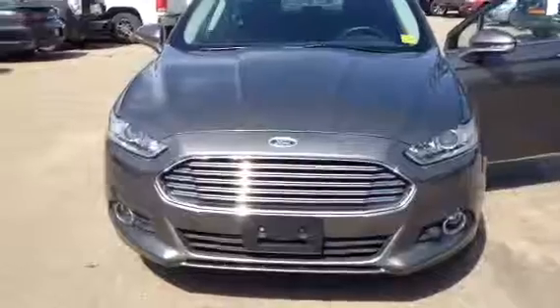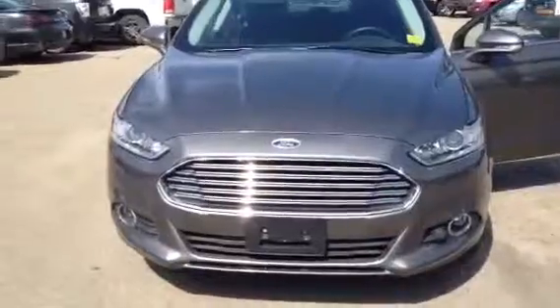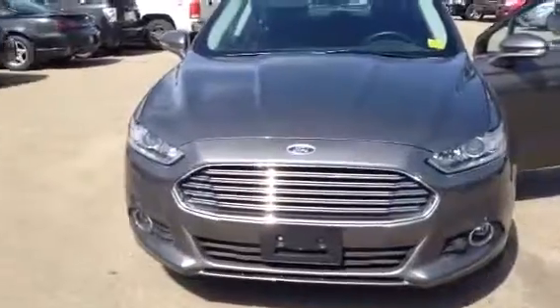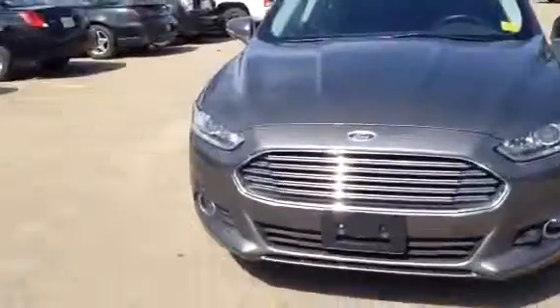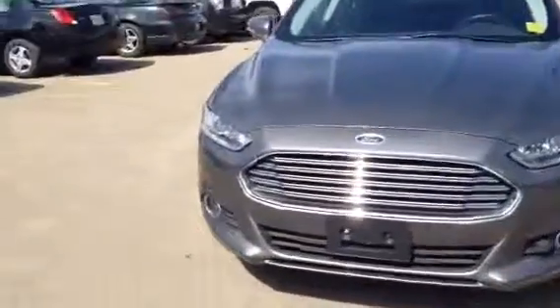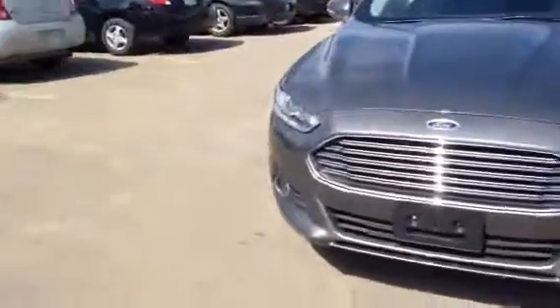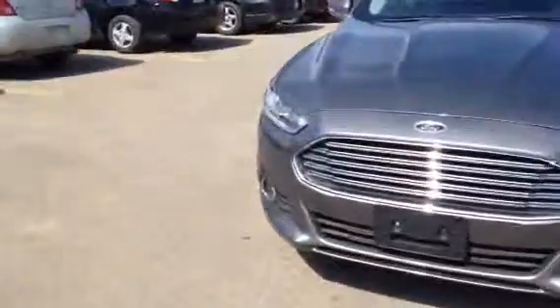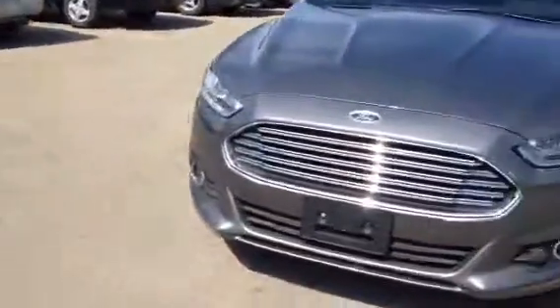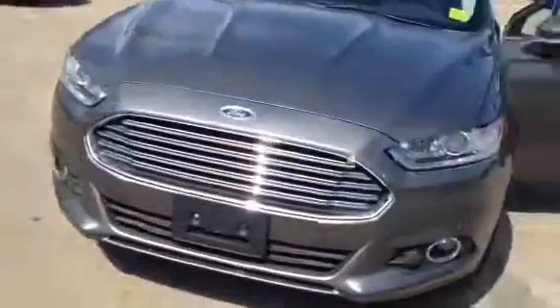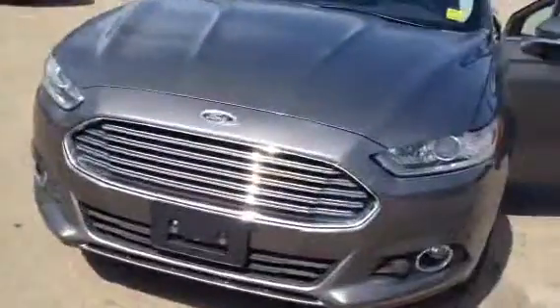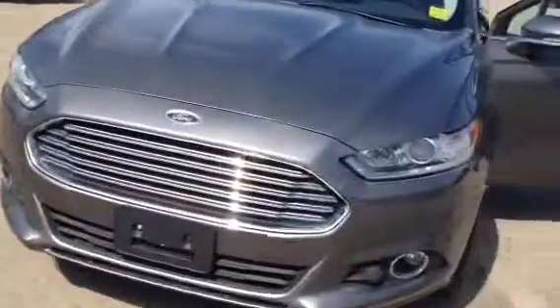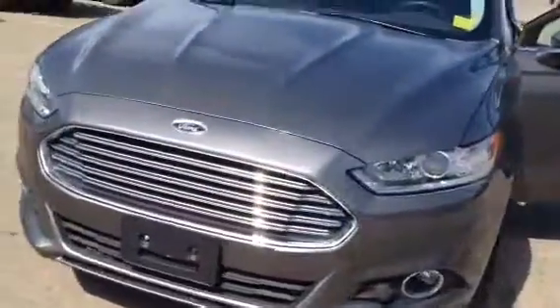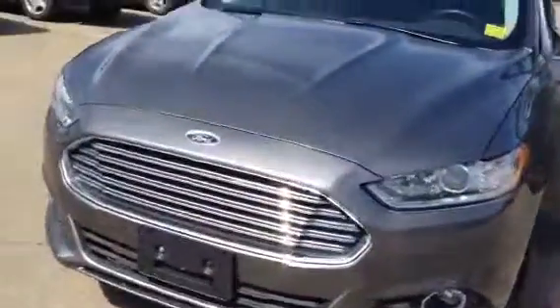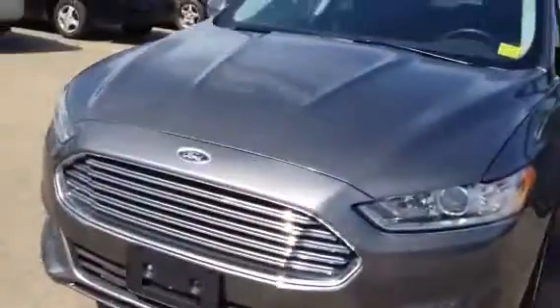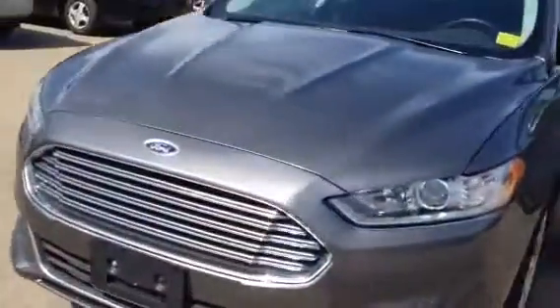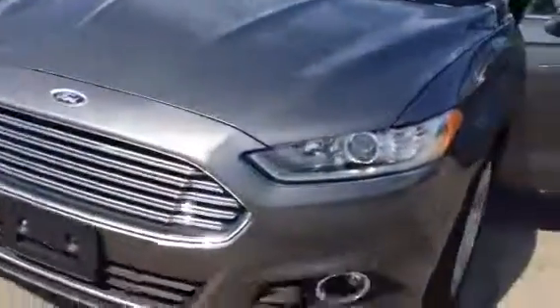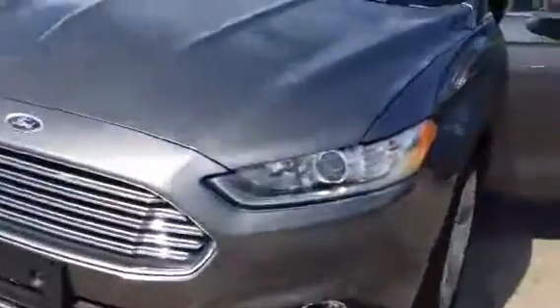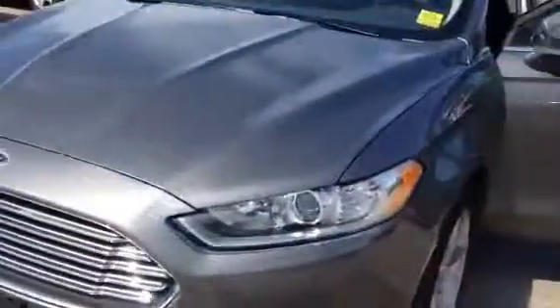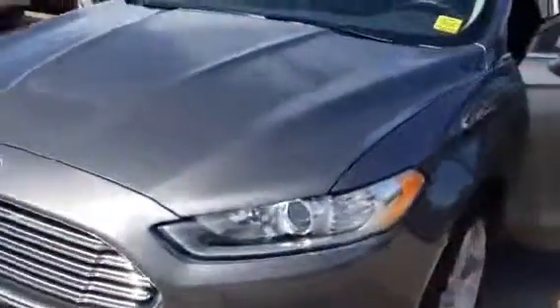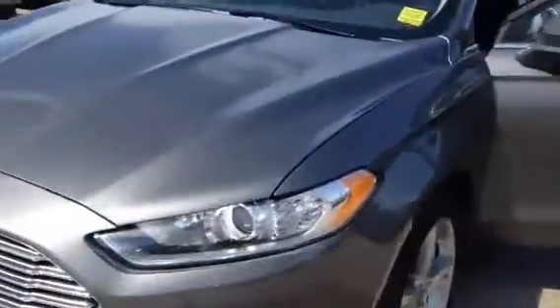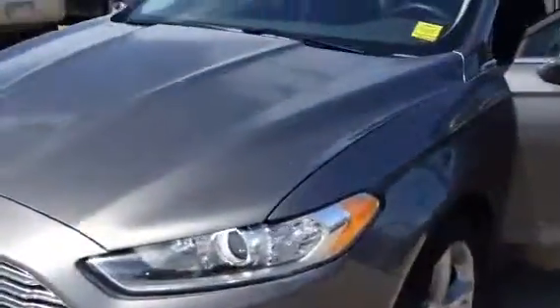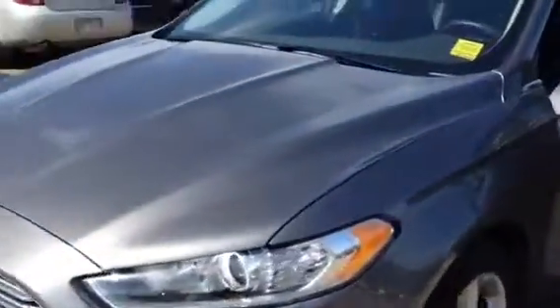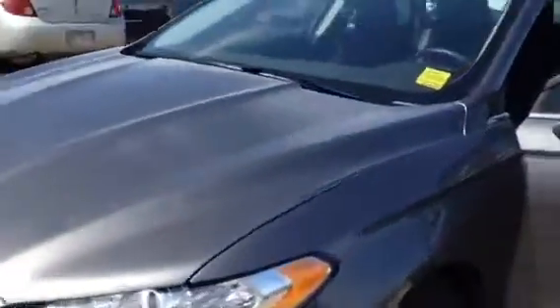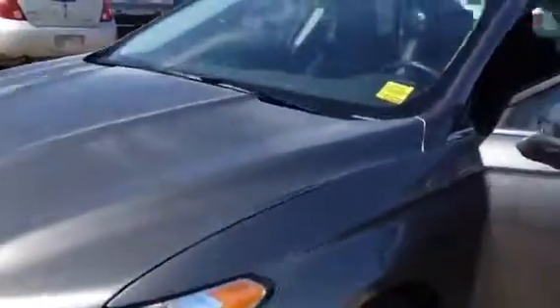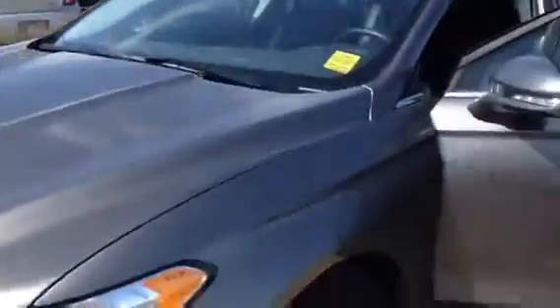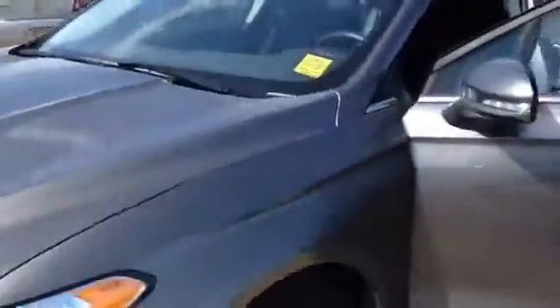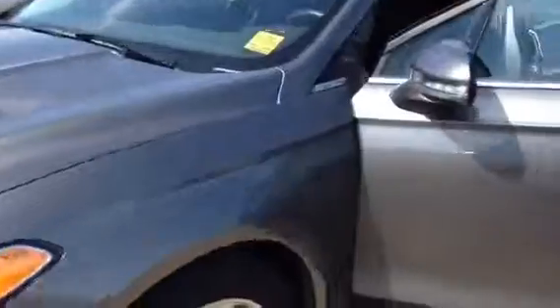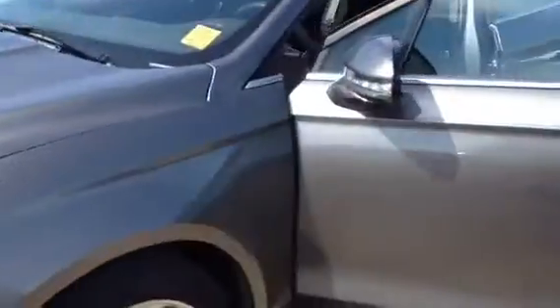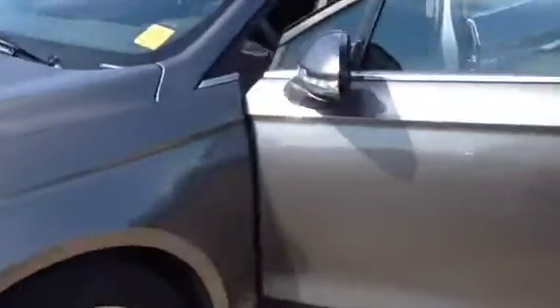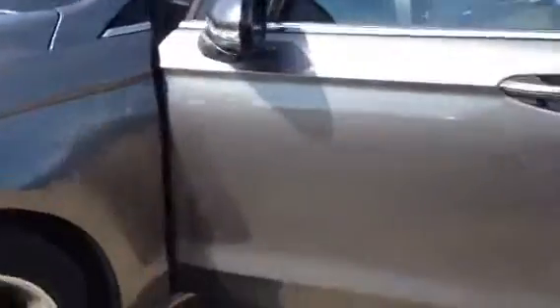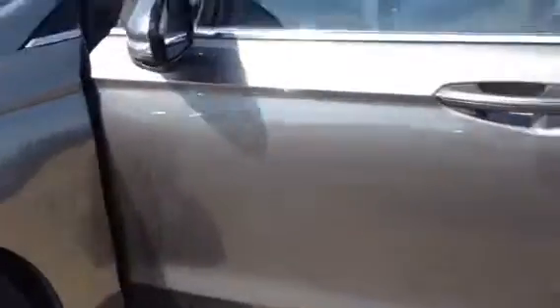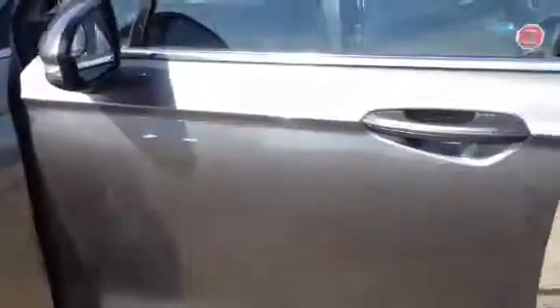Welcome to Davis Chevrolet Airdrie. Here we have a used 2013 Ford Fusion.